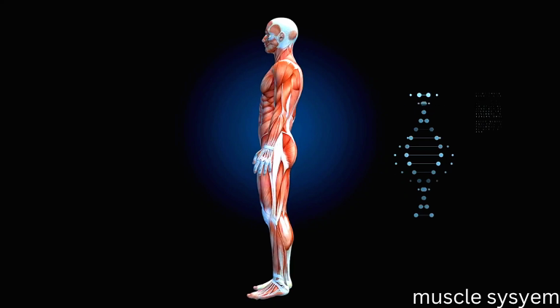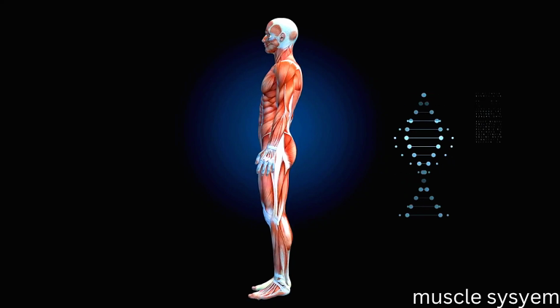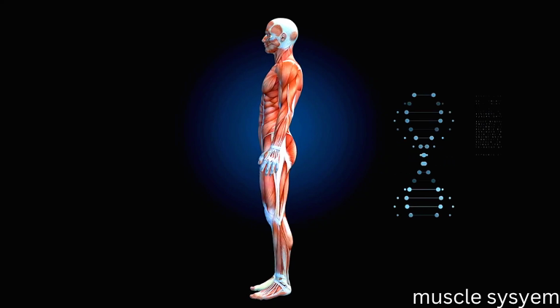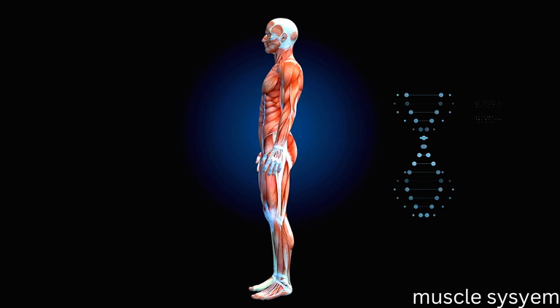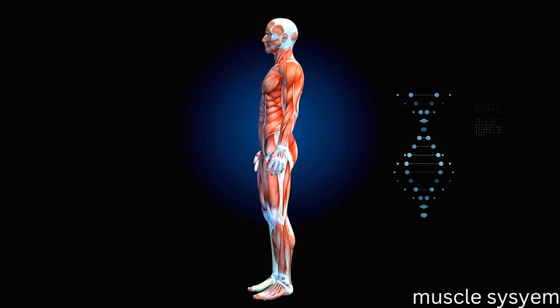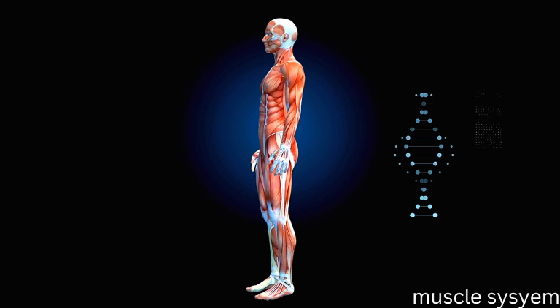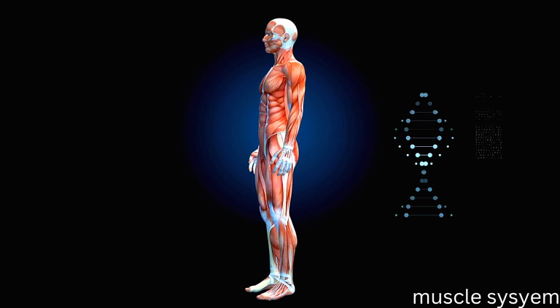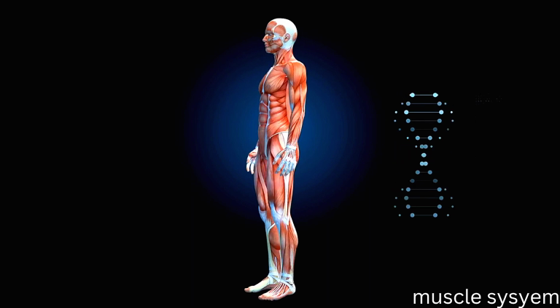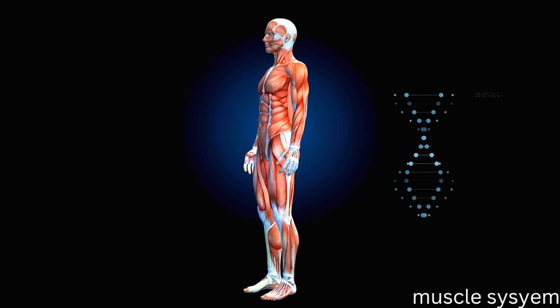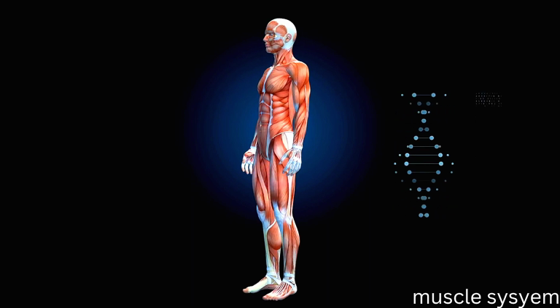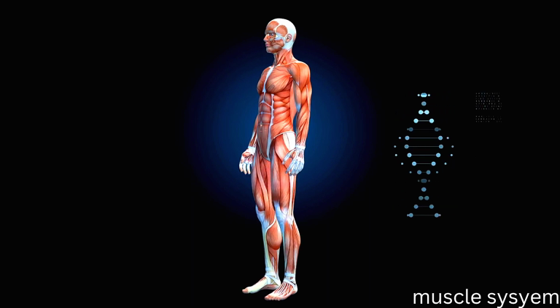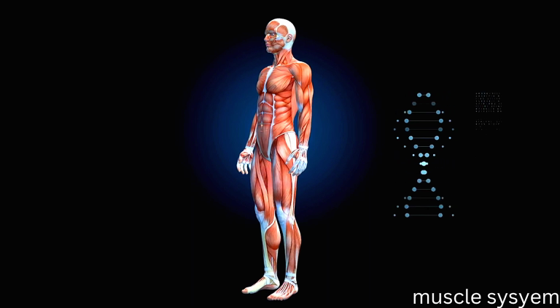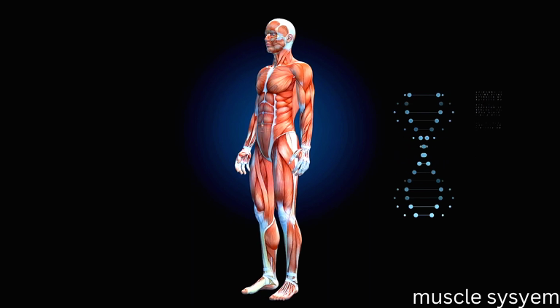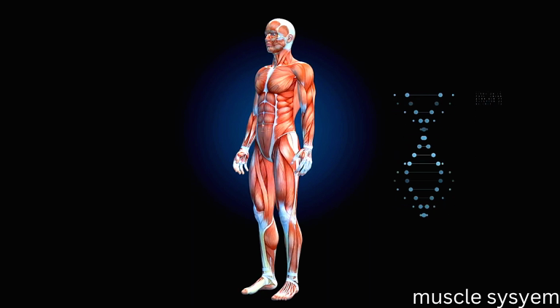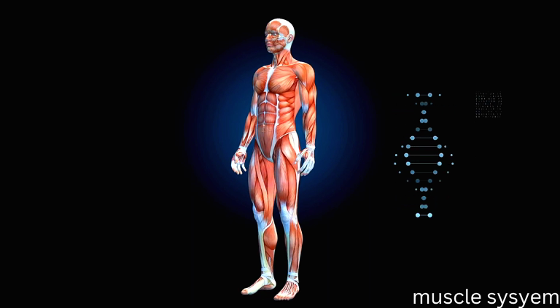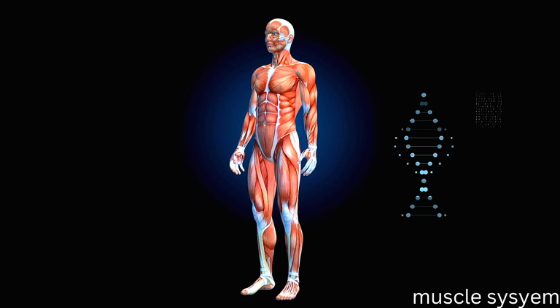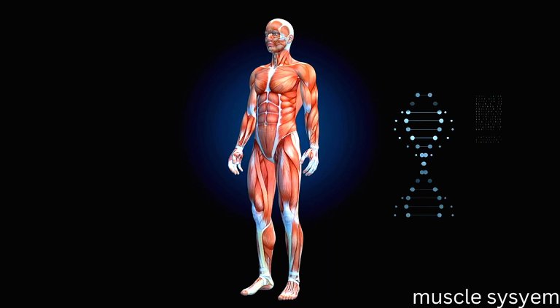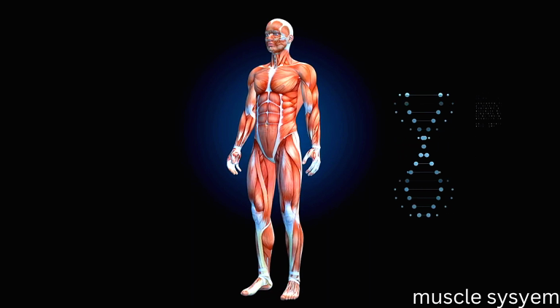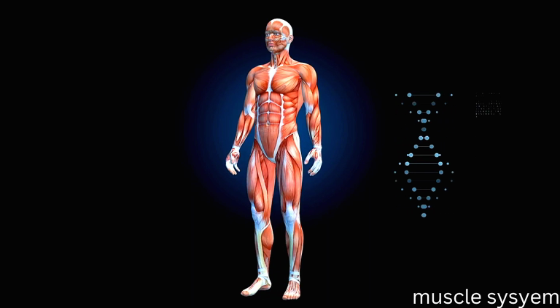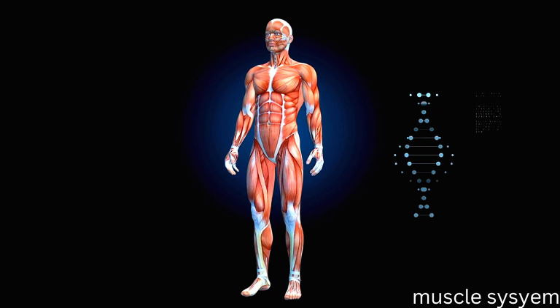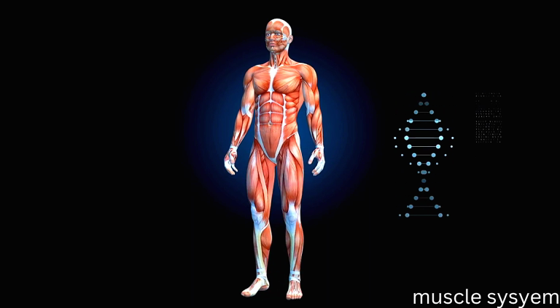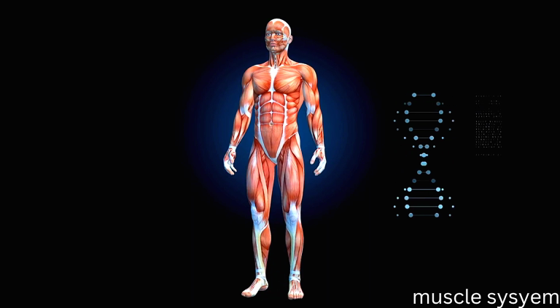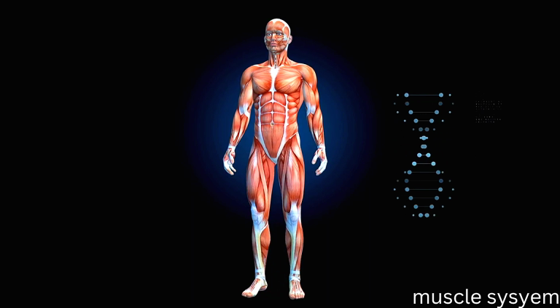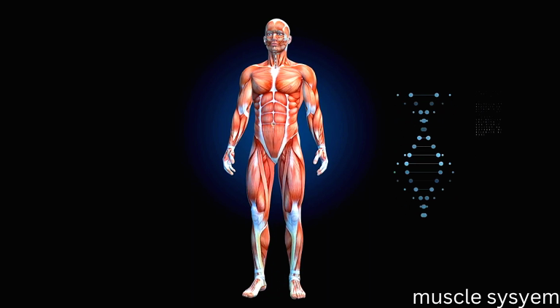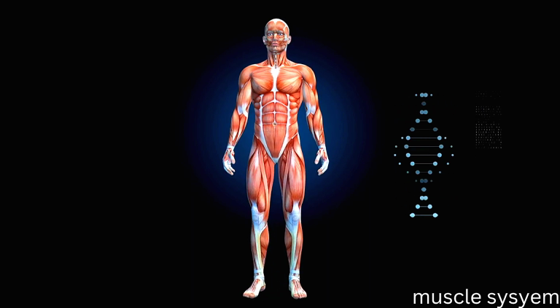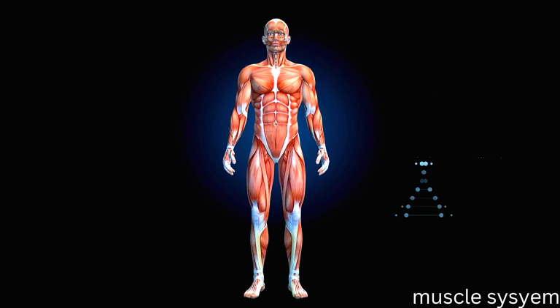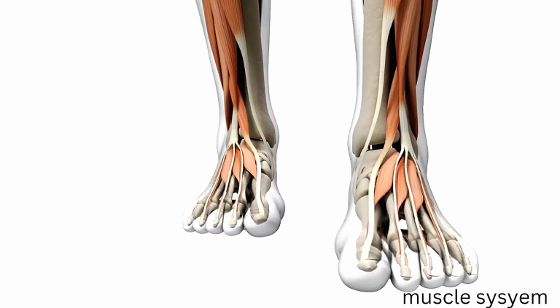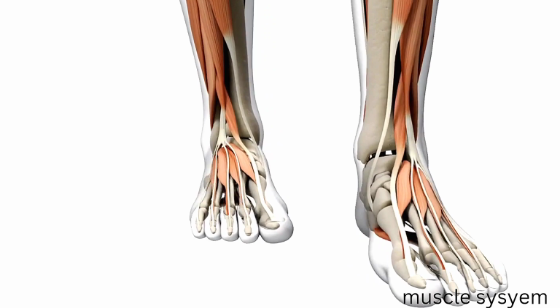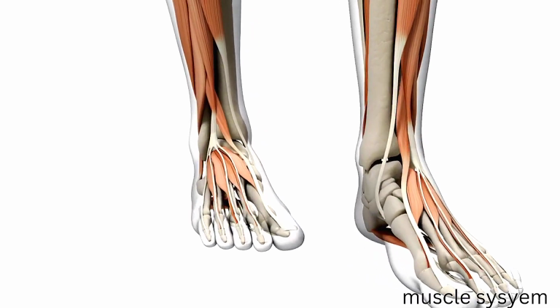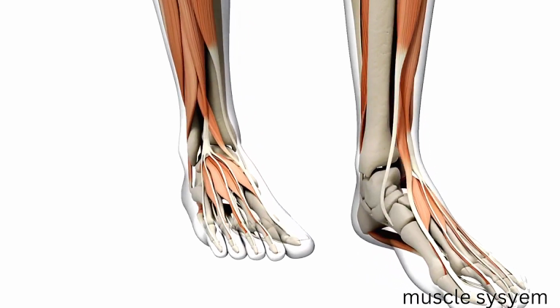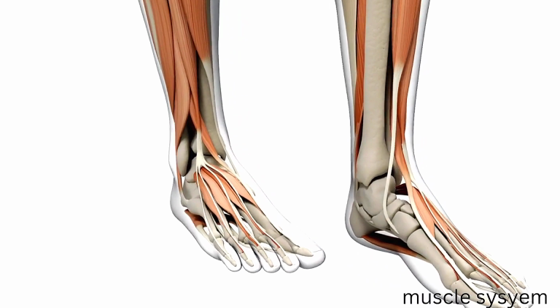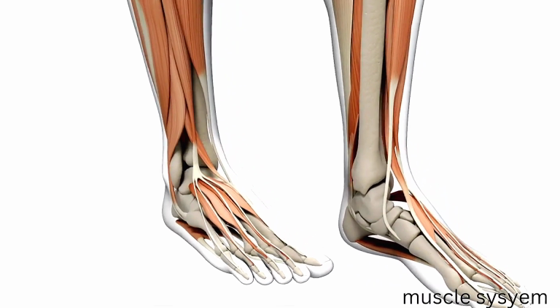Although some muscles can function entirely independently, the neurological system controls the muscular system's invertebrates.